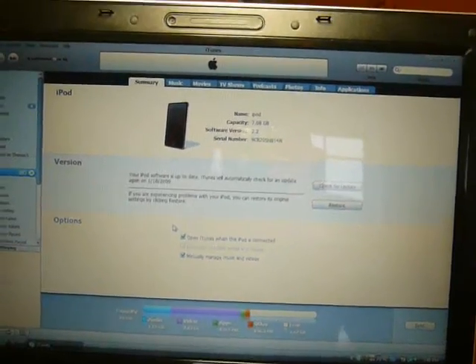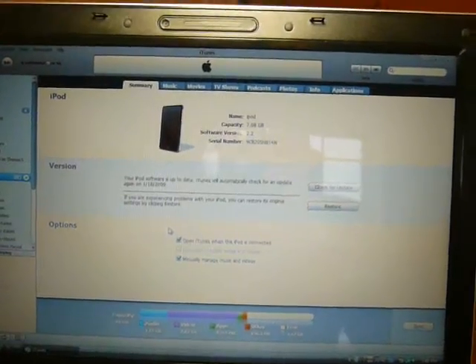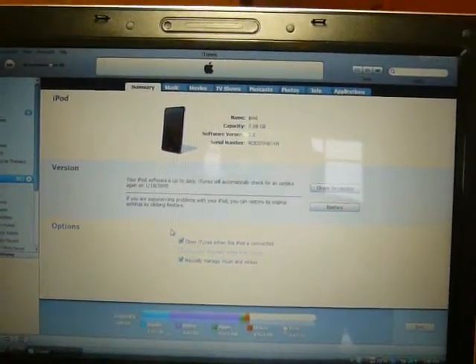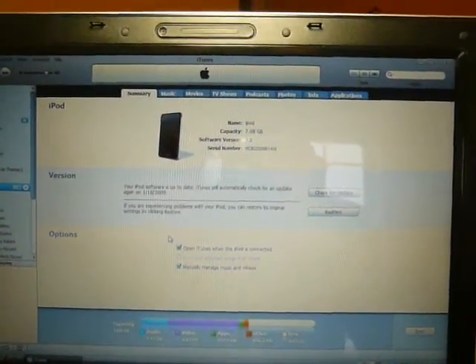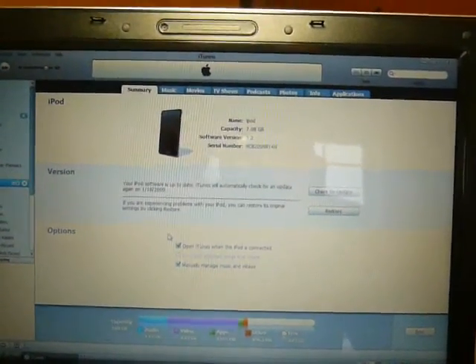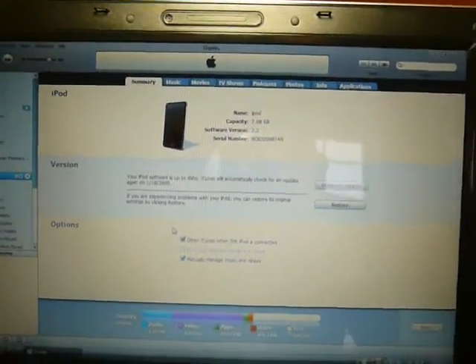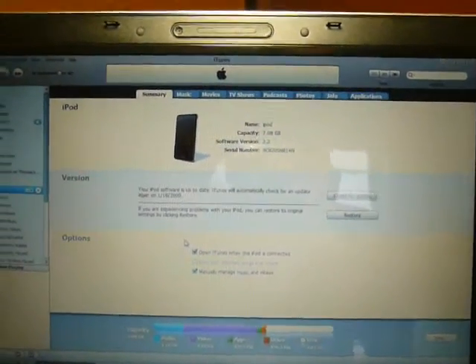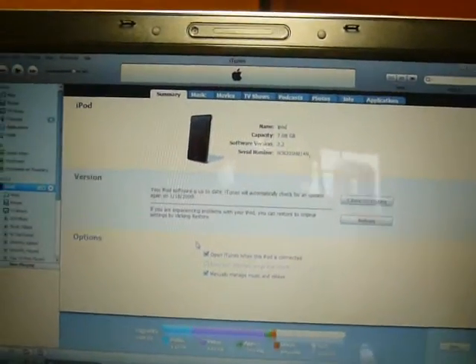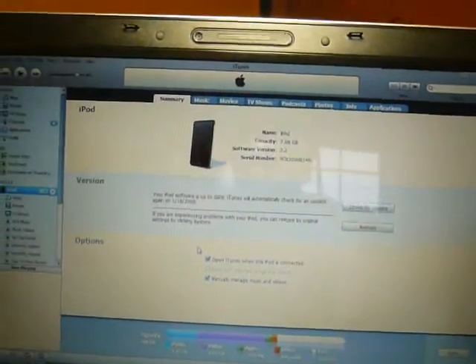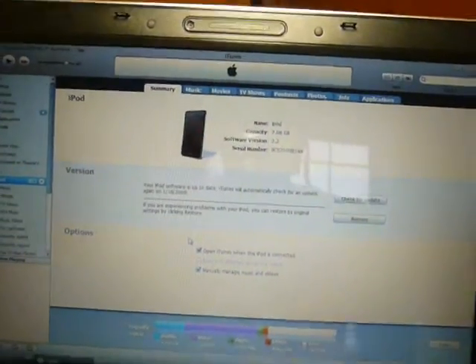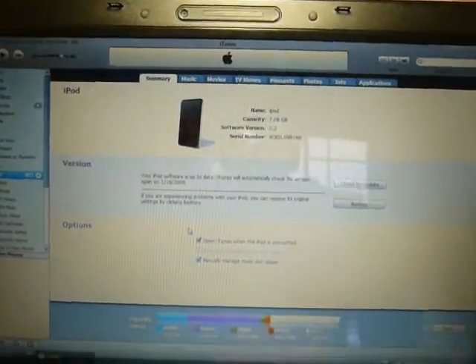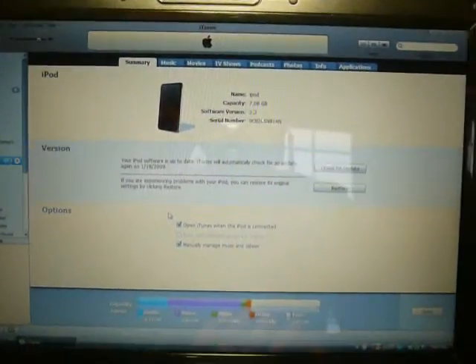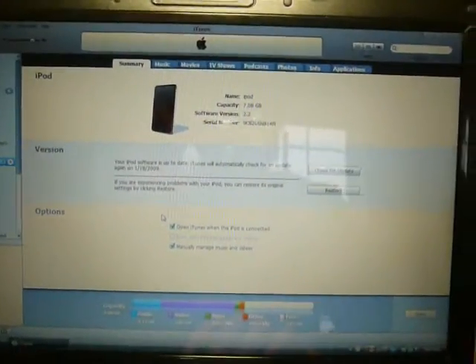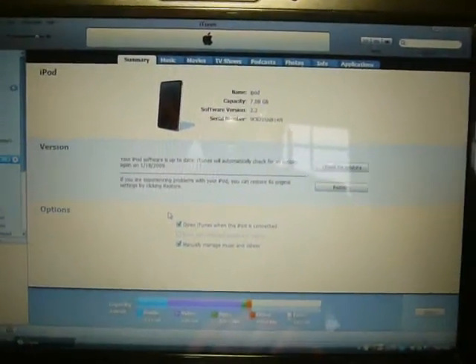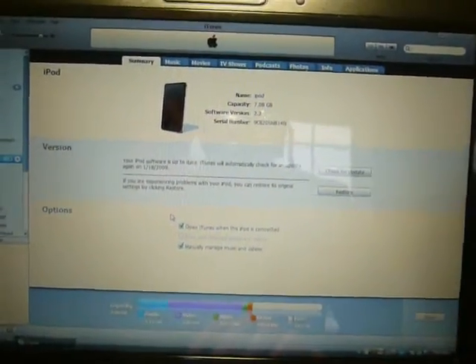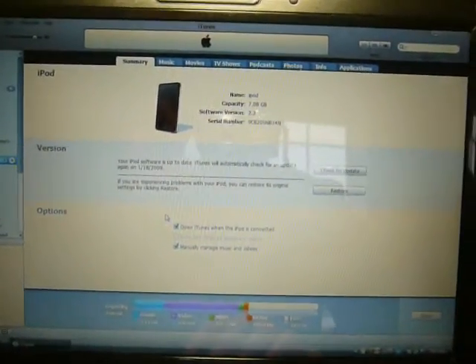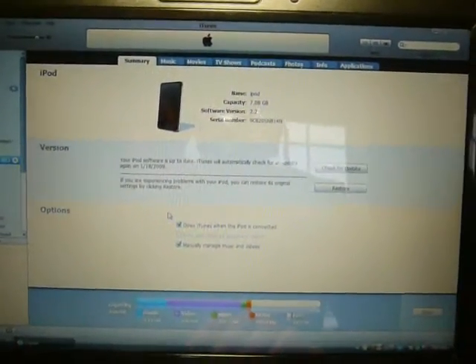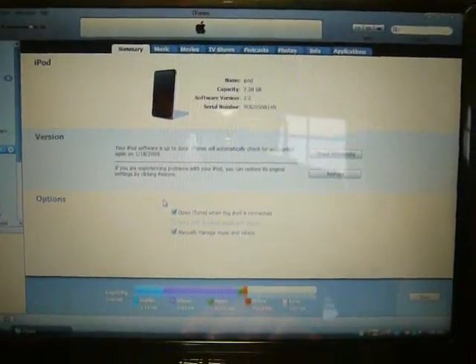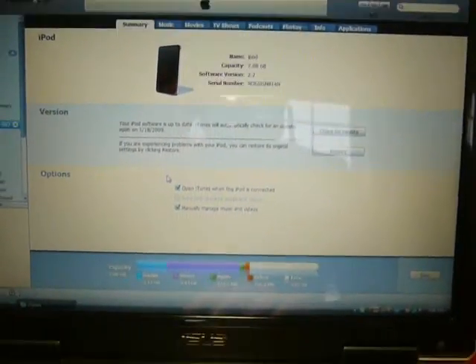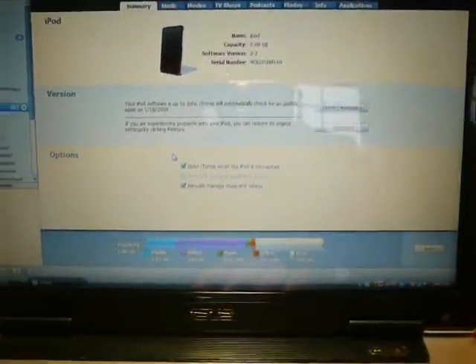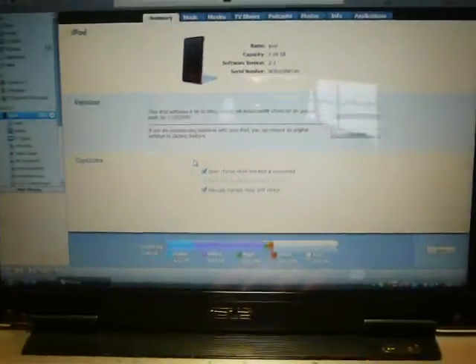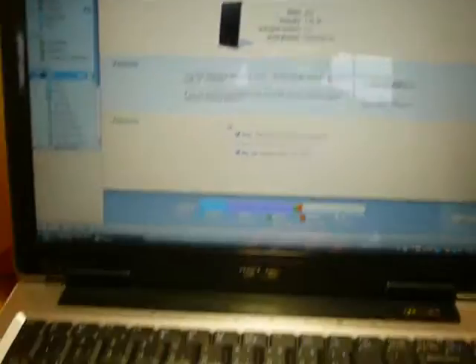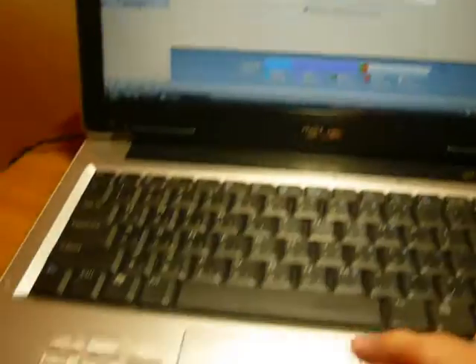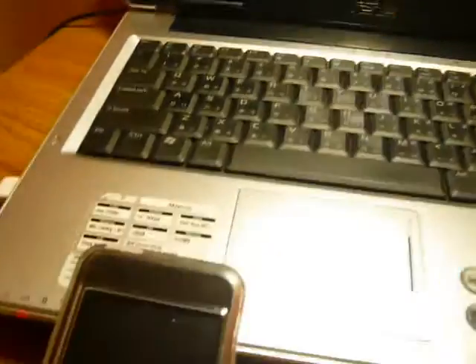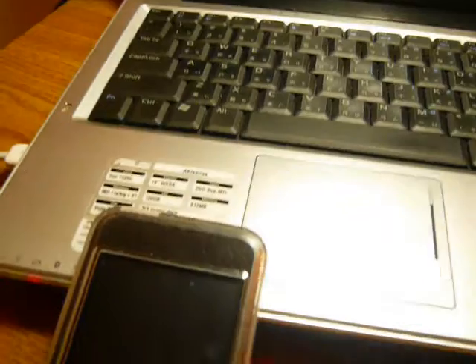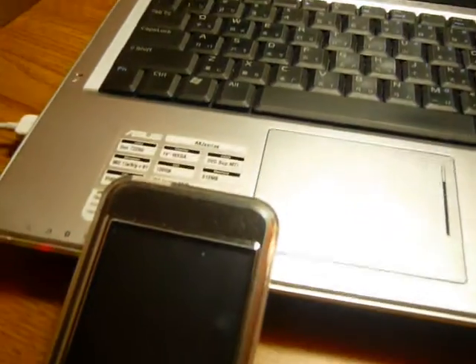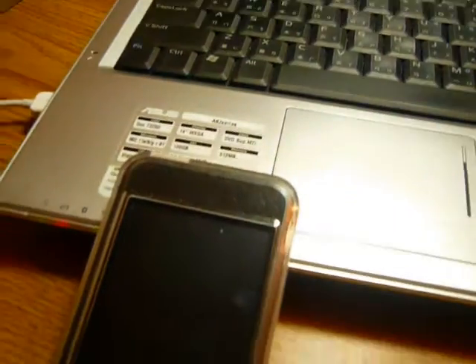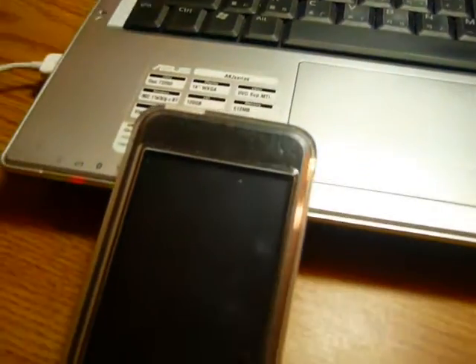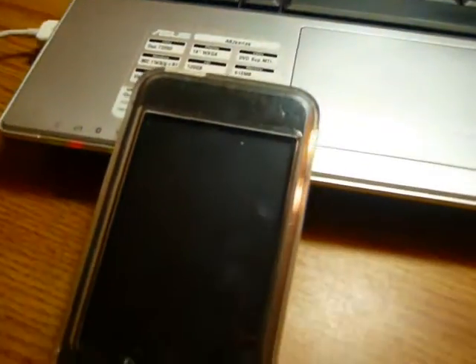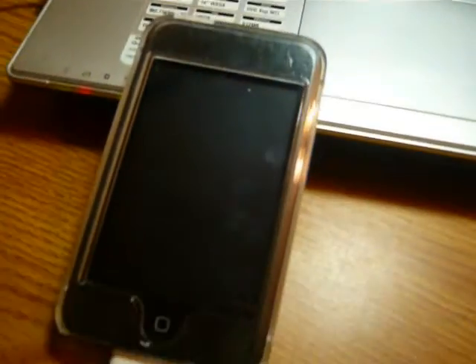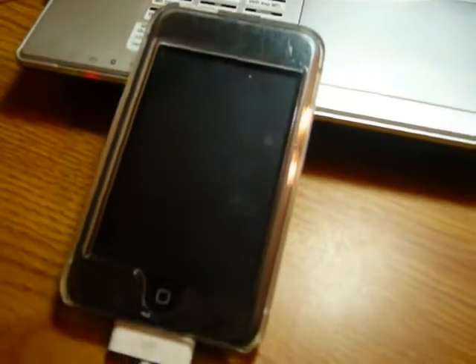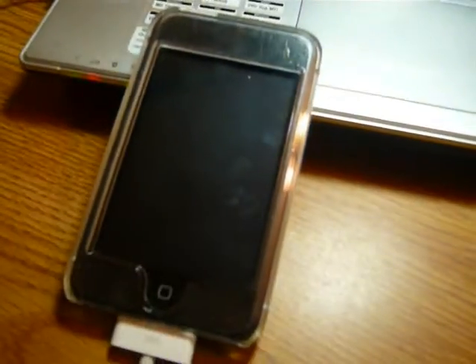What's up YouTube? Today I'm going to show you how to jailbreak your iPod Touch in Firmware 2.2.